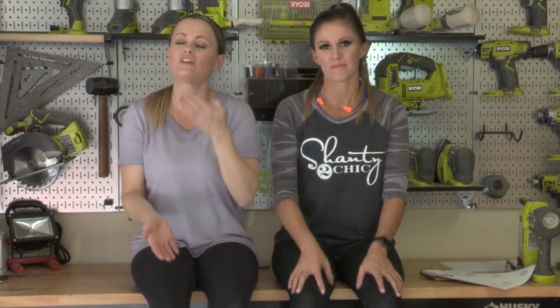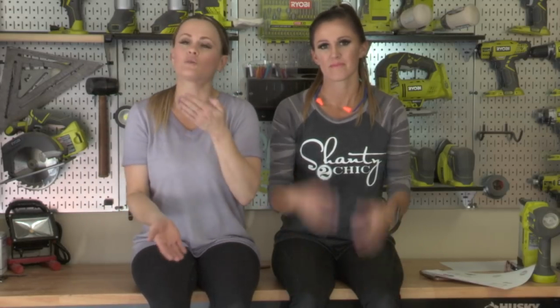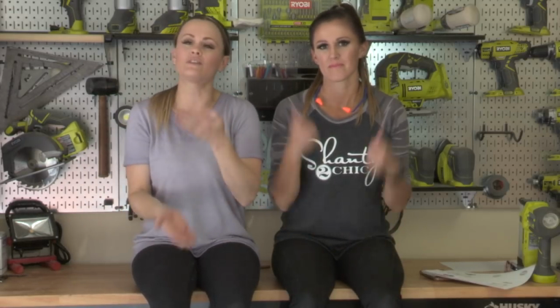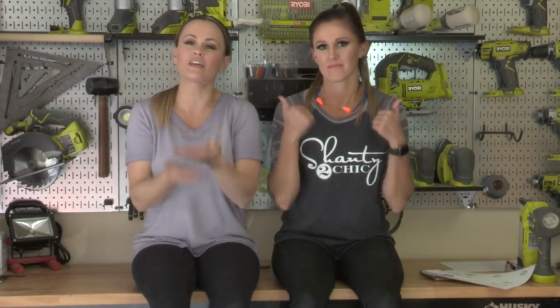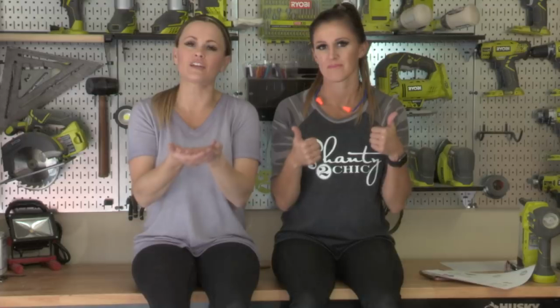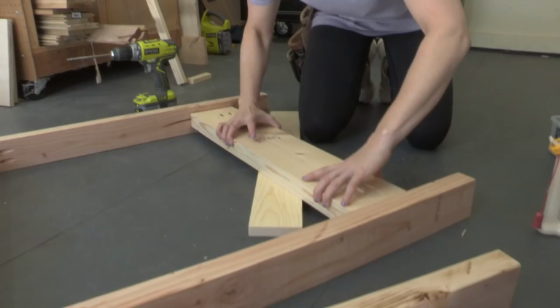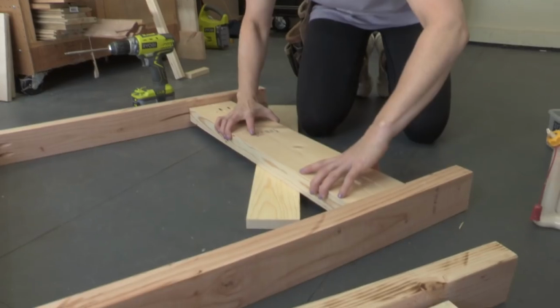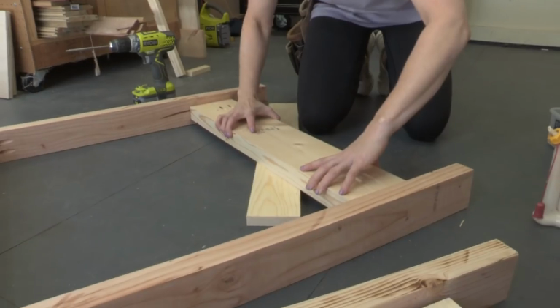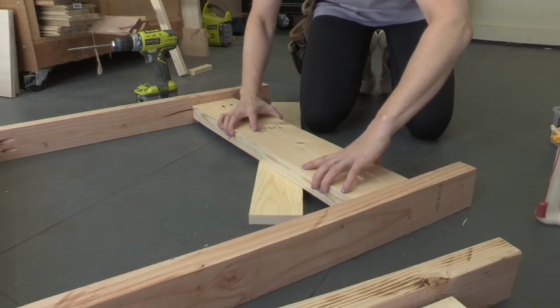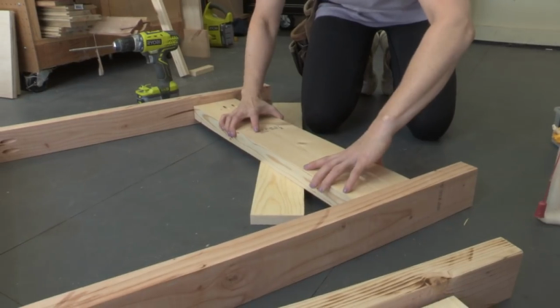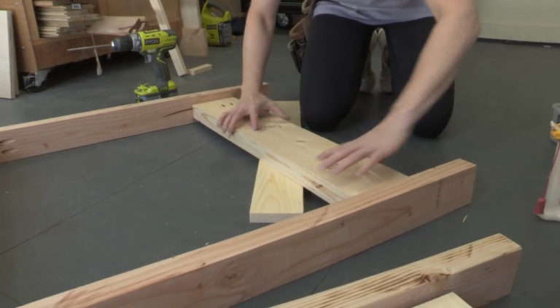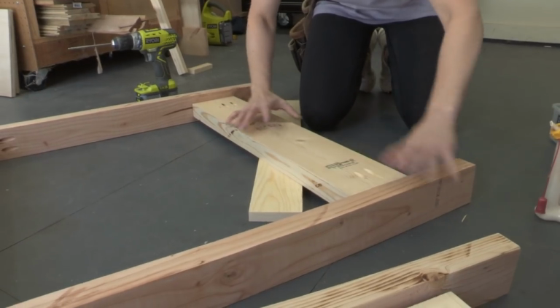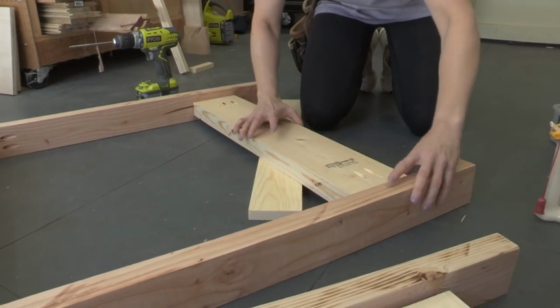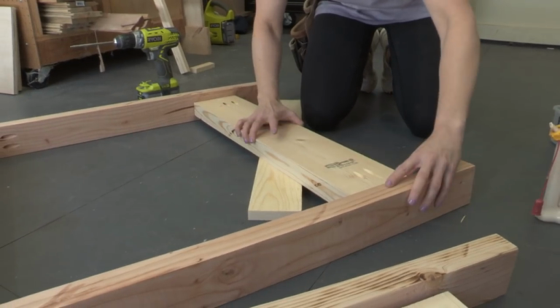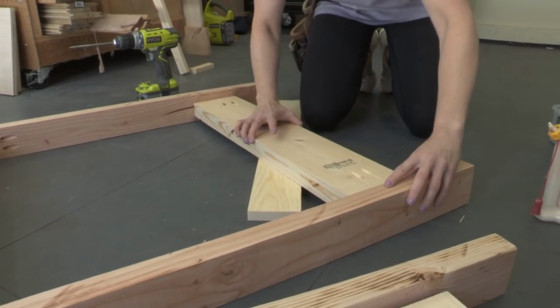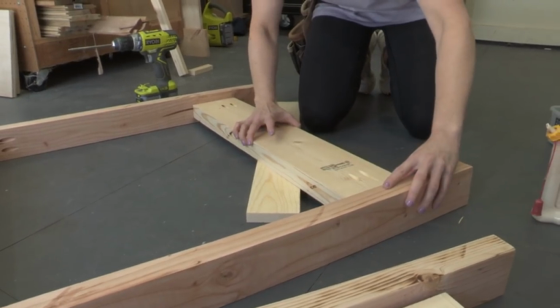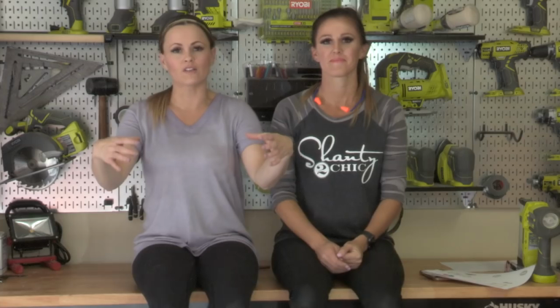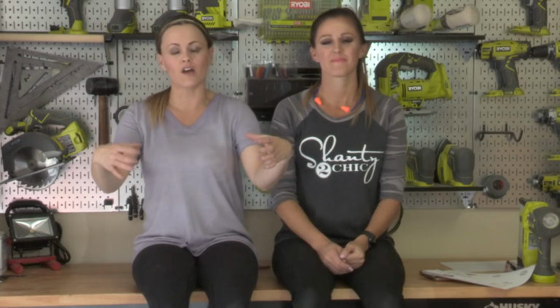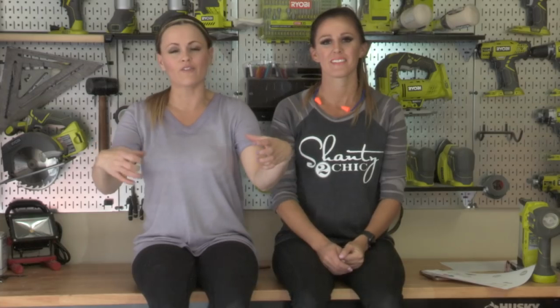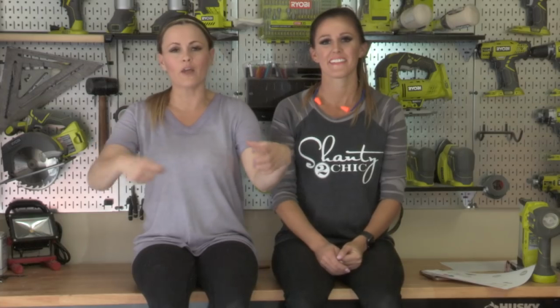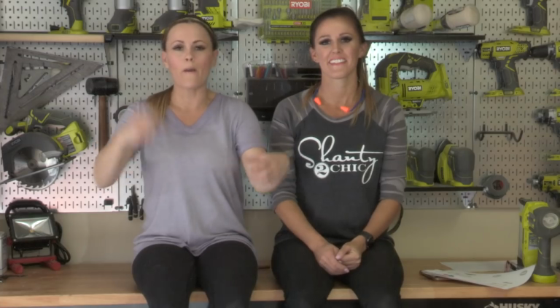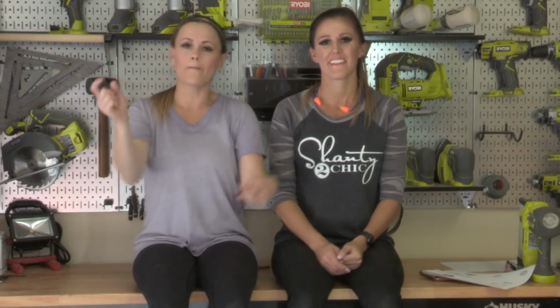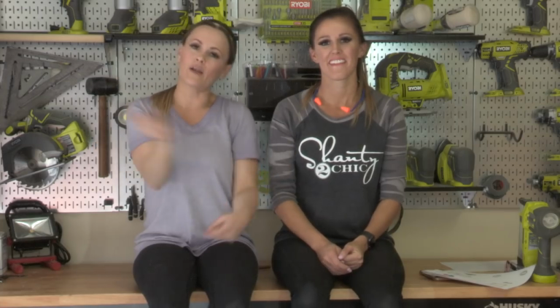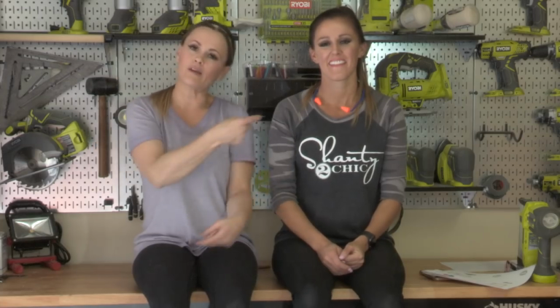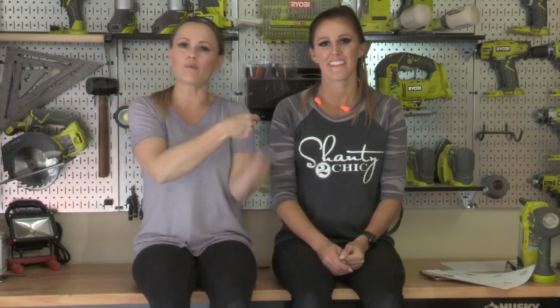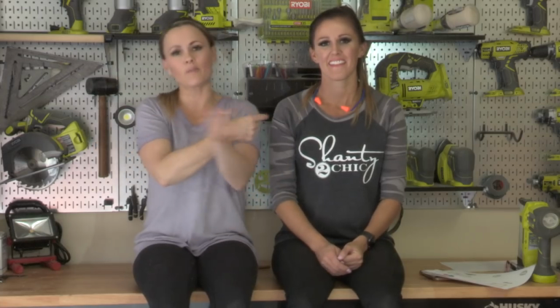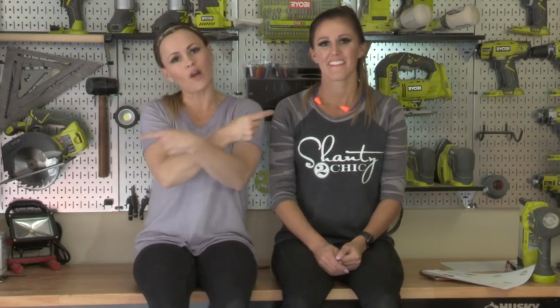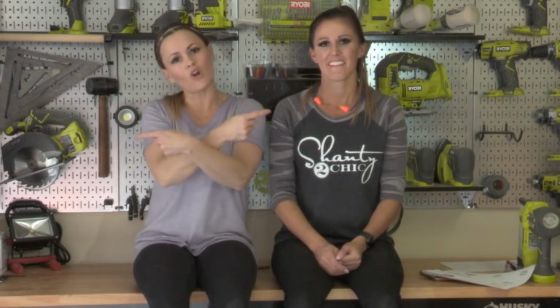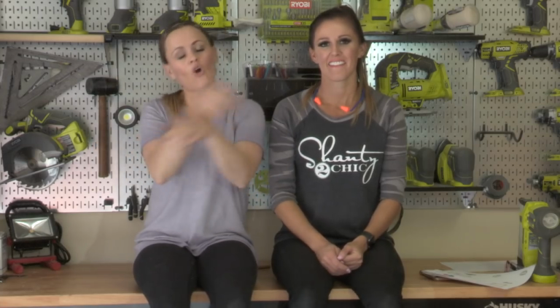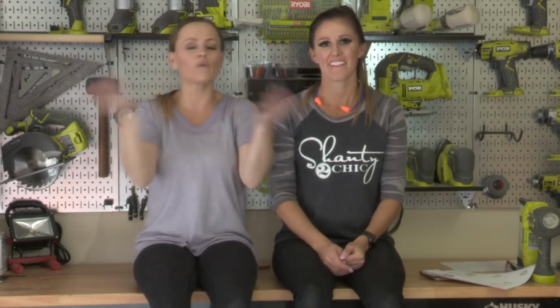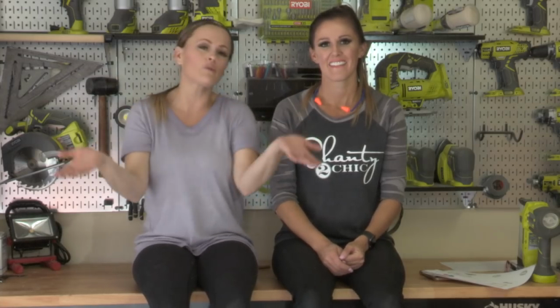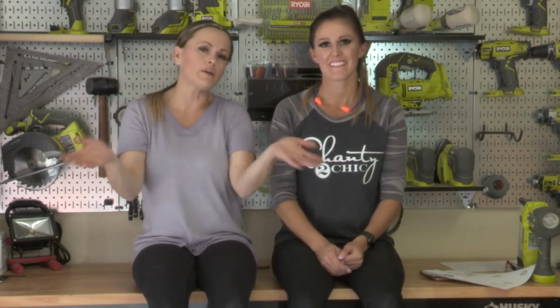So we set that scrap board on the ground, put the apron on top of it, bada bing bada pocket hole, and we were done.